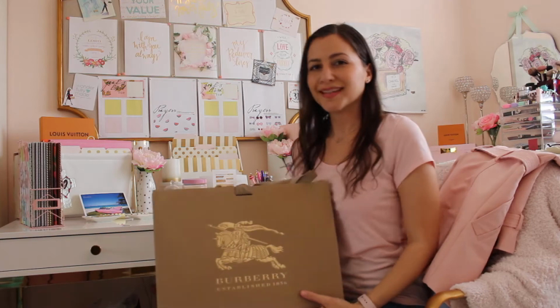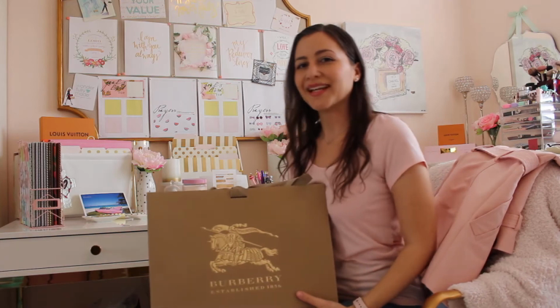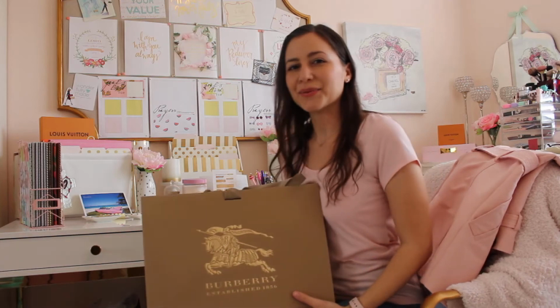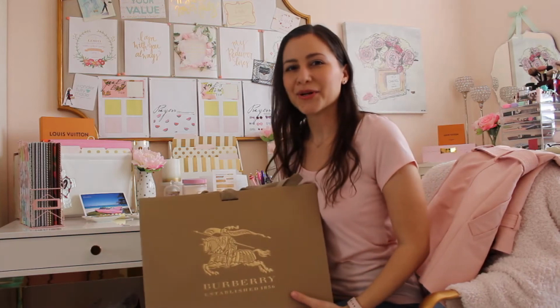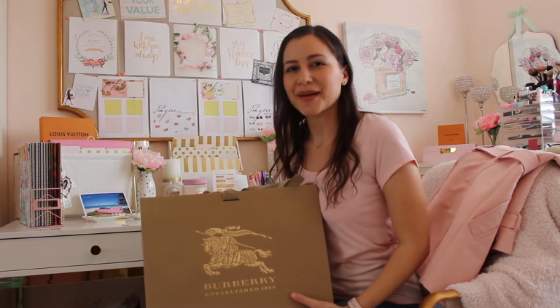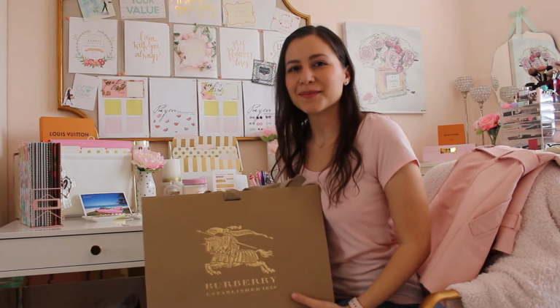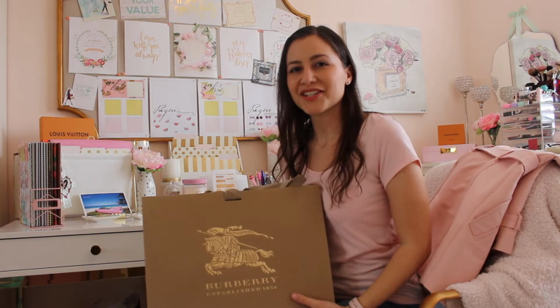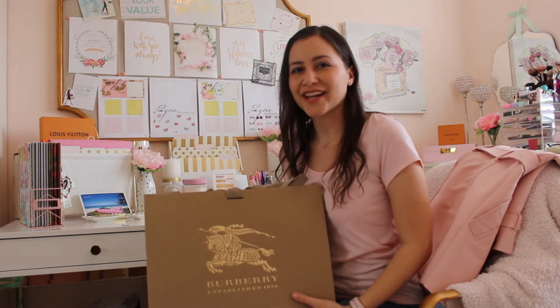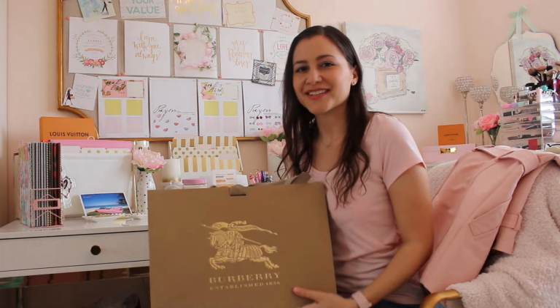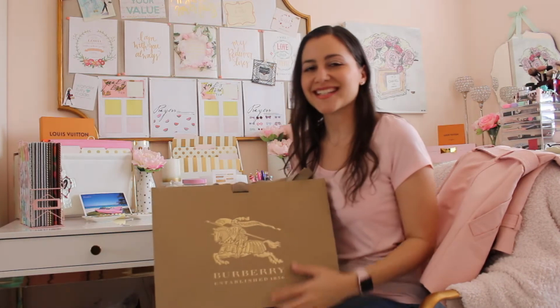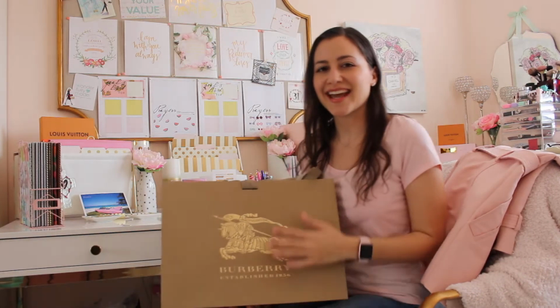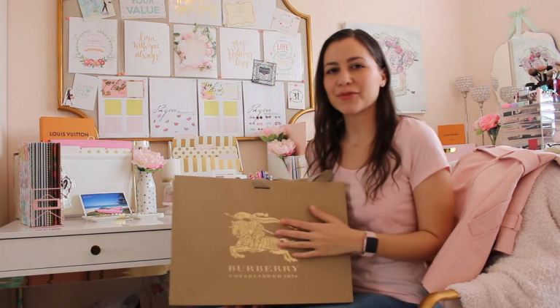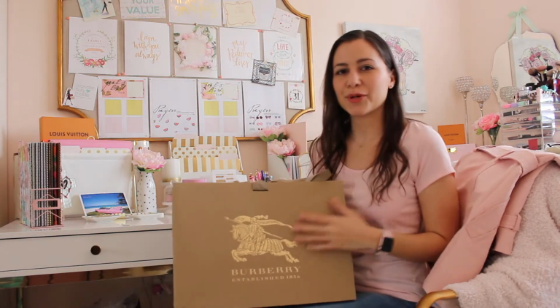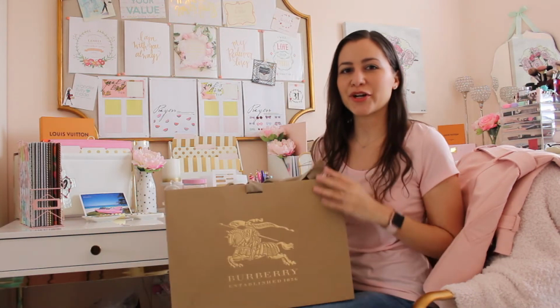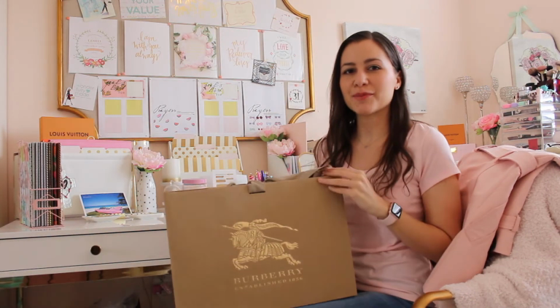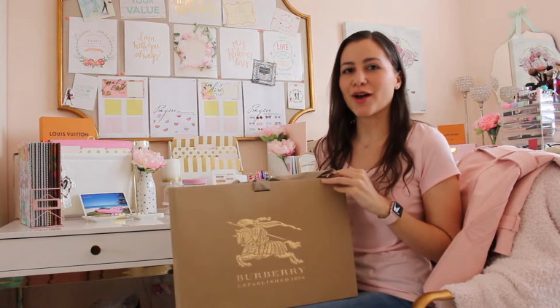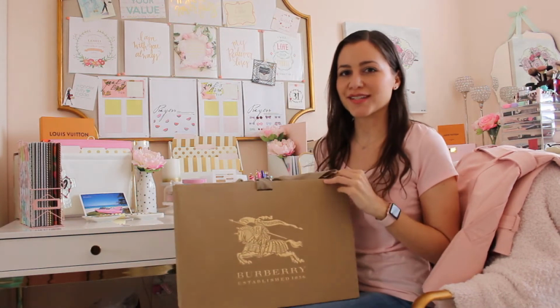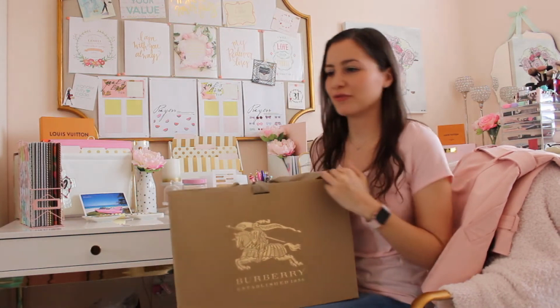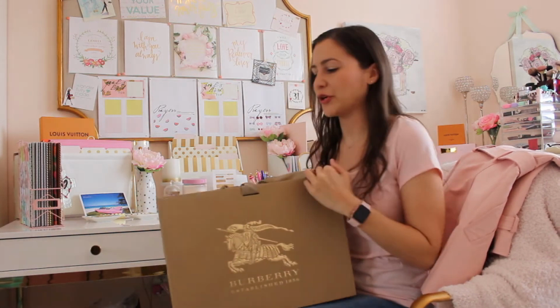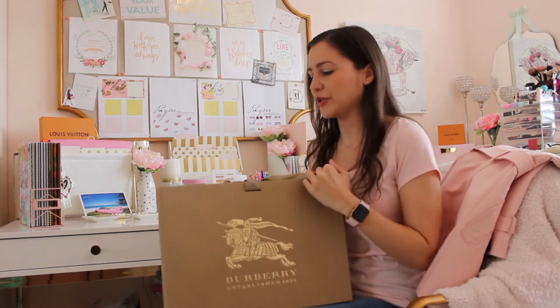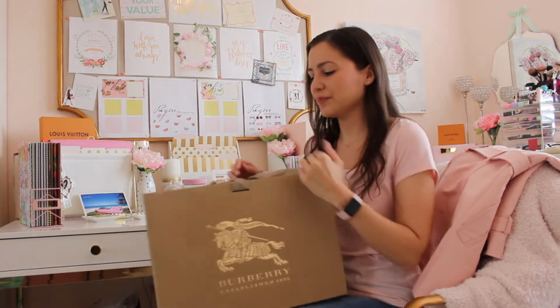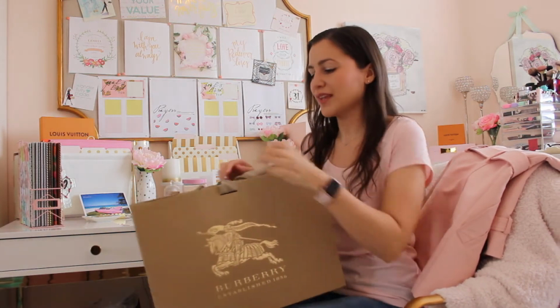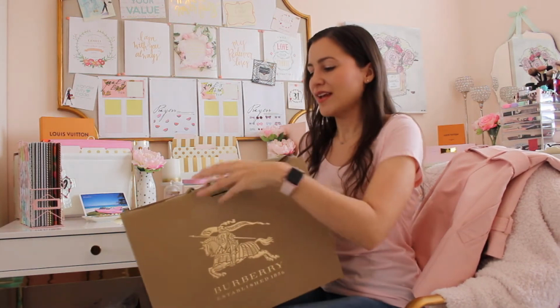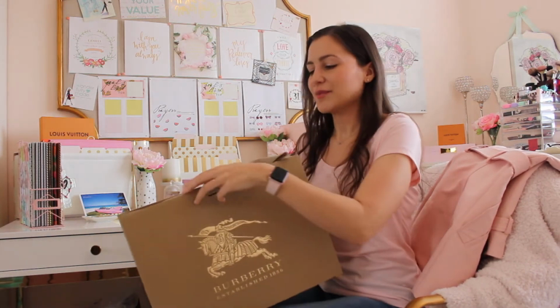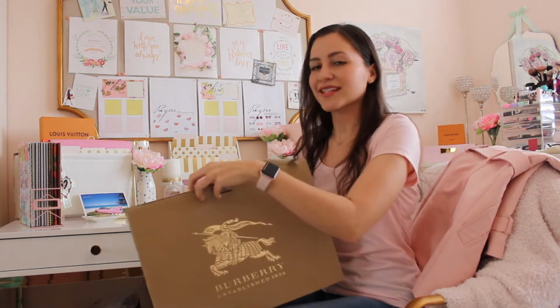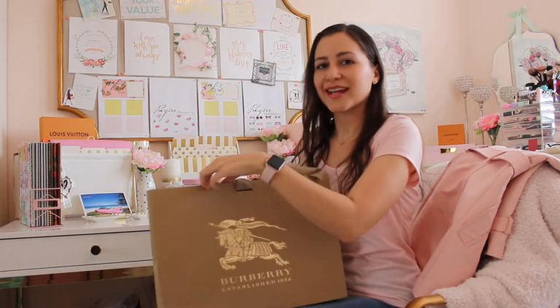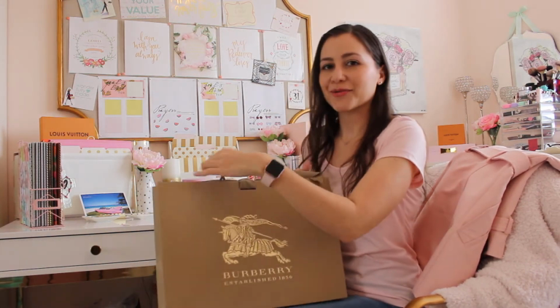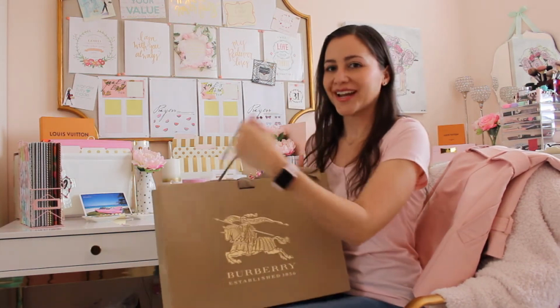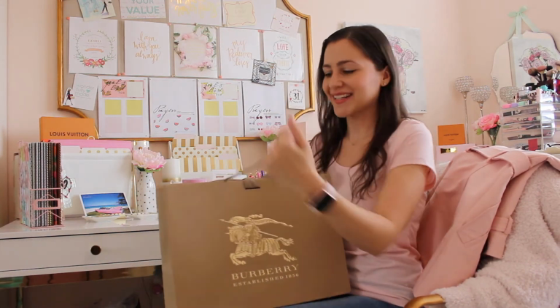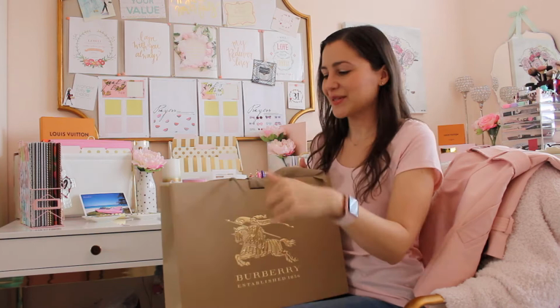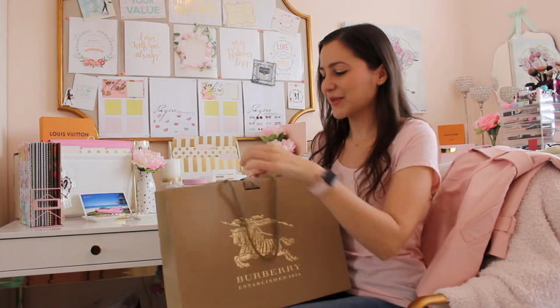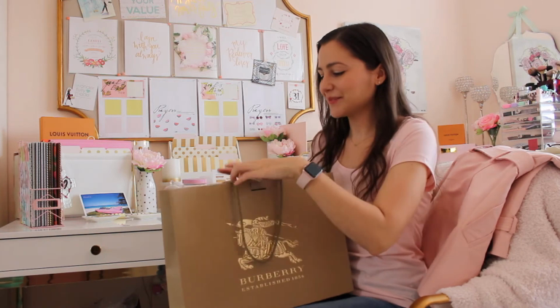Hello and welcome back to my channel. Today I have a Burberry unboxing for you, and I'm just going to get right into it.